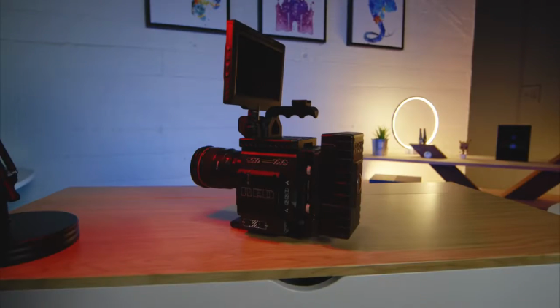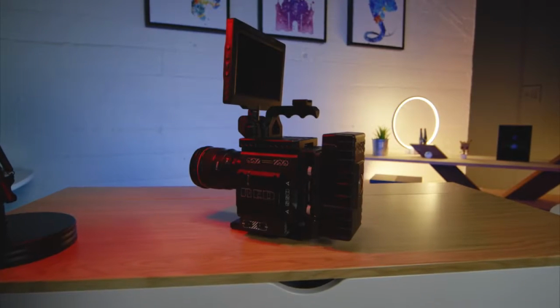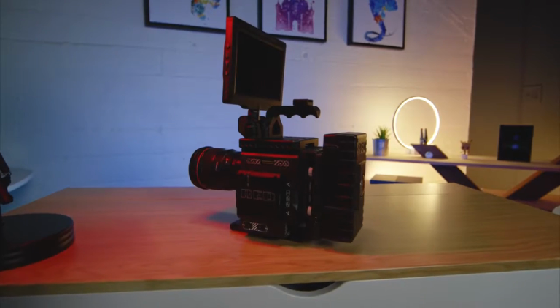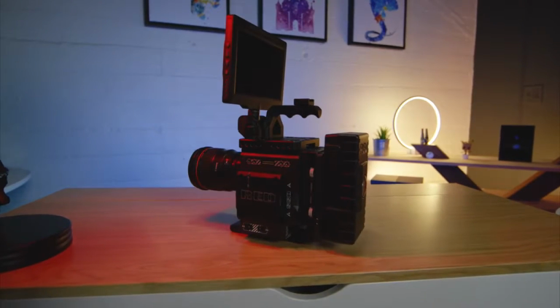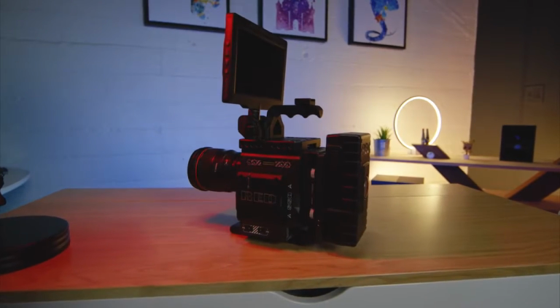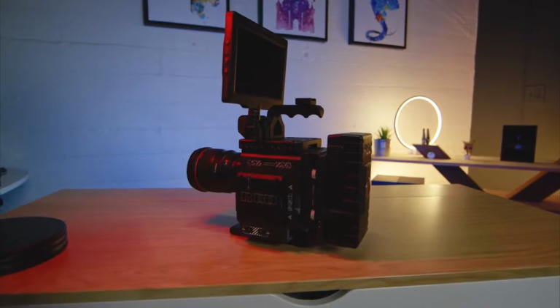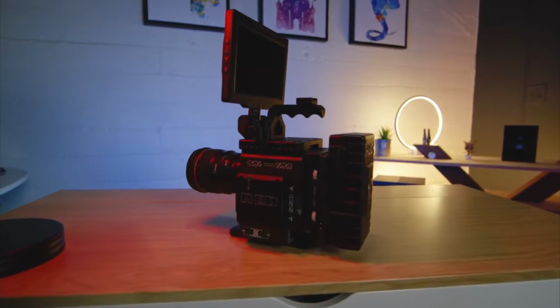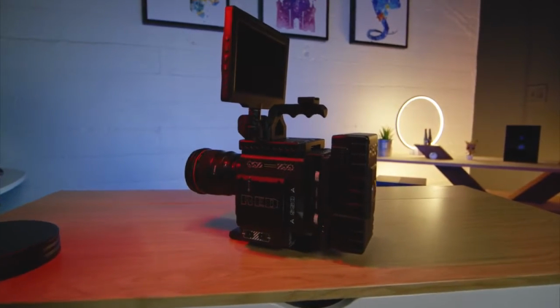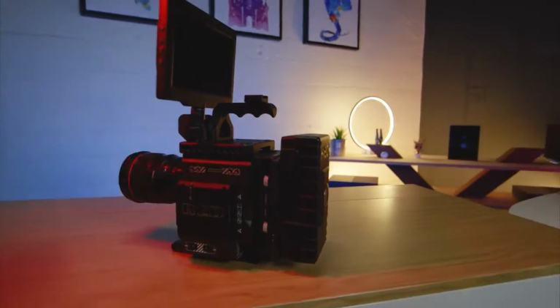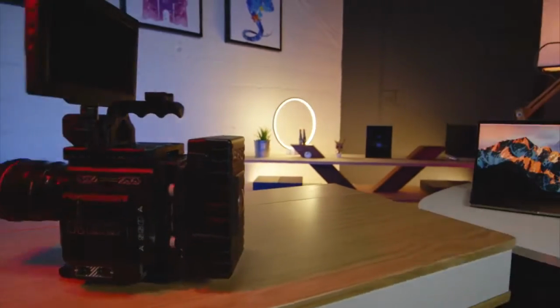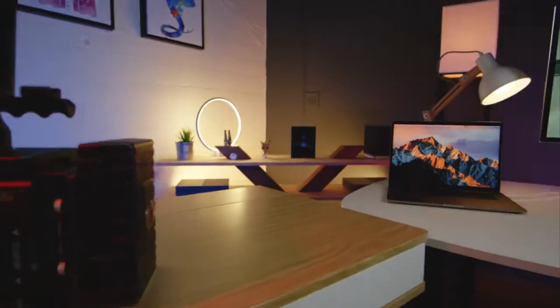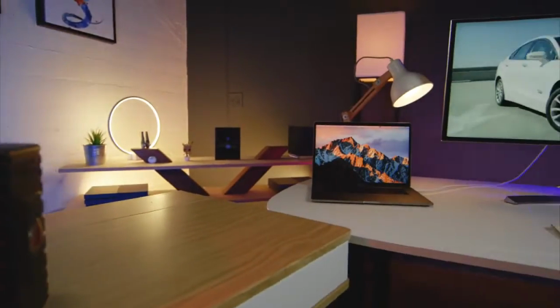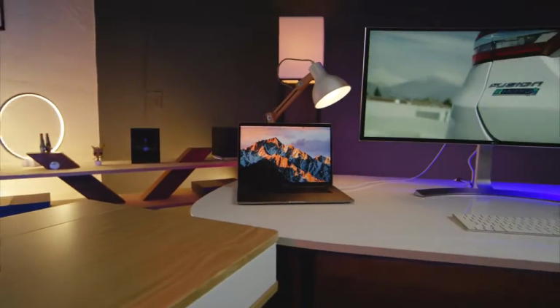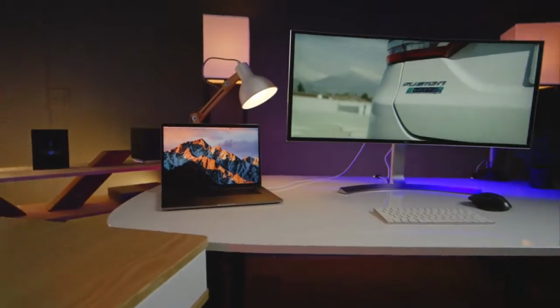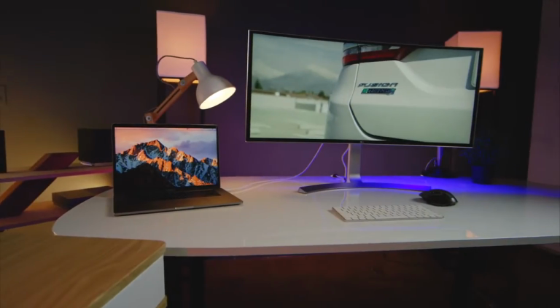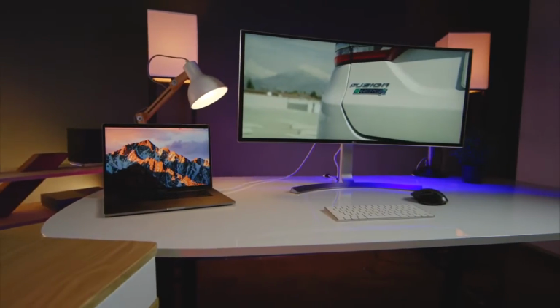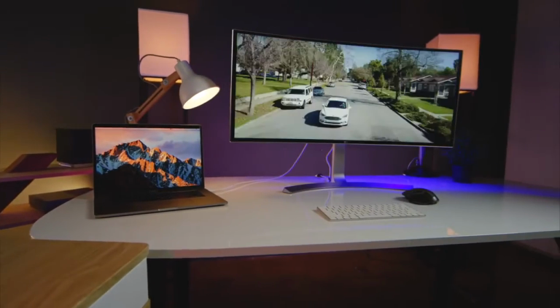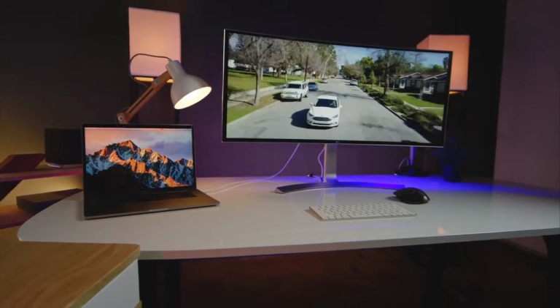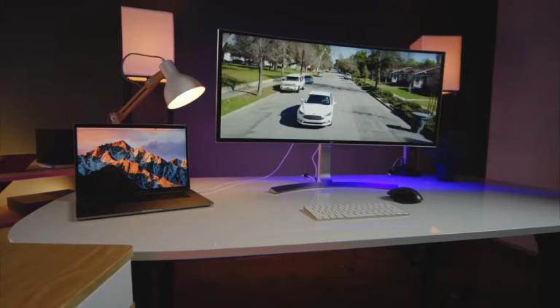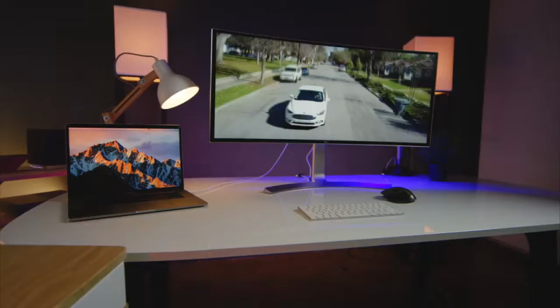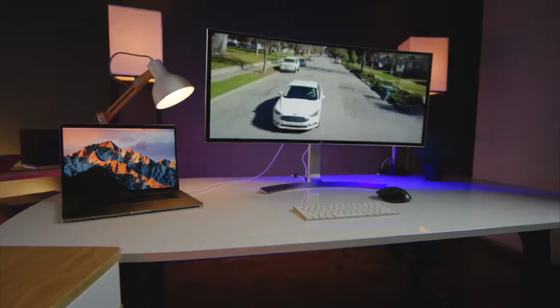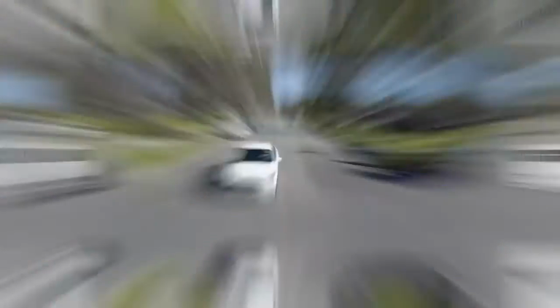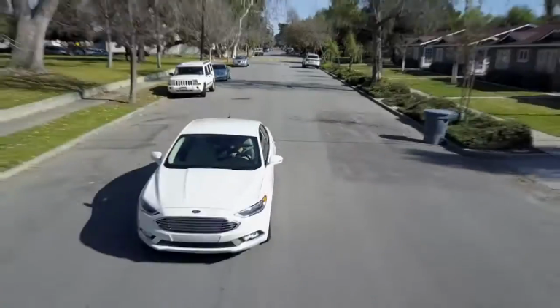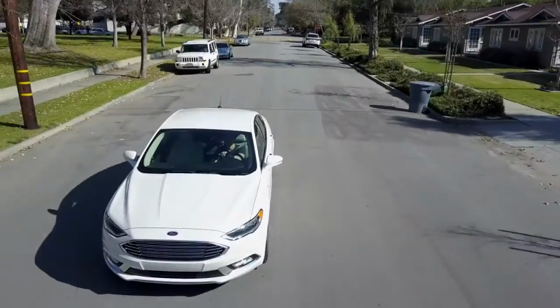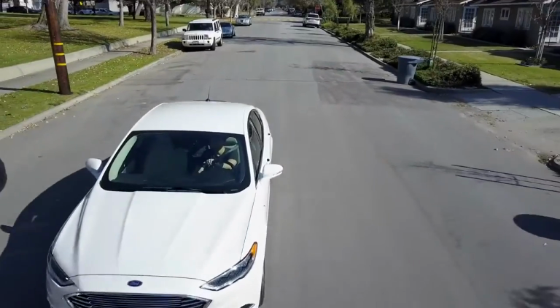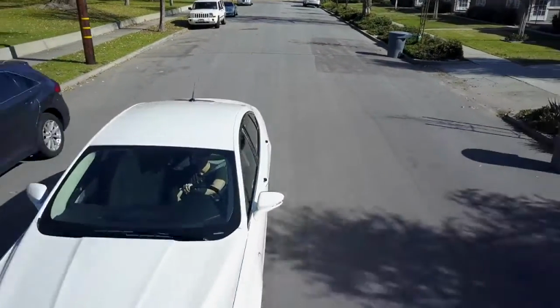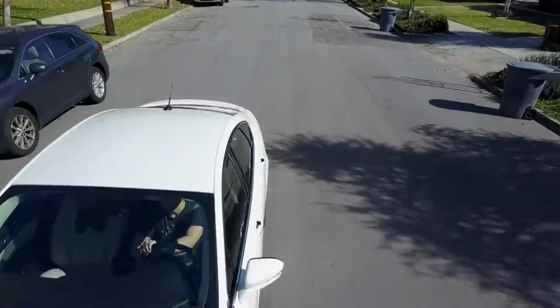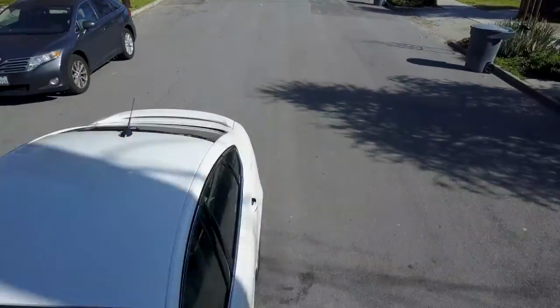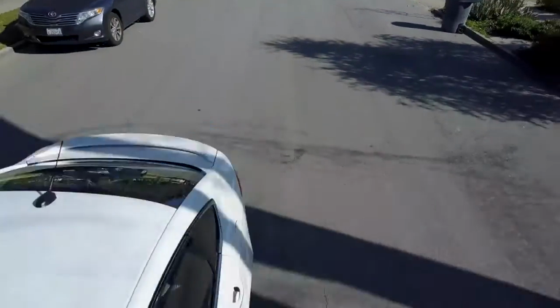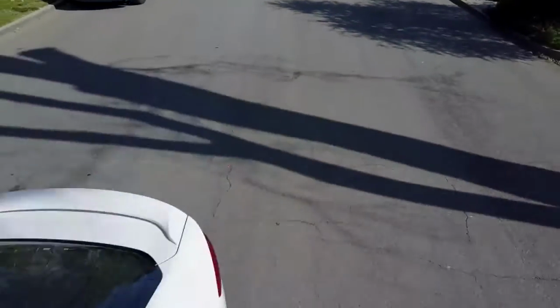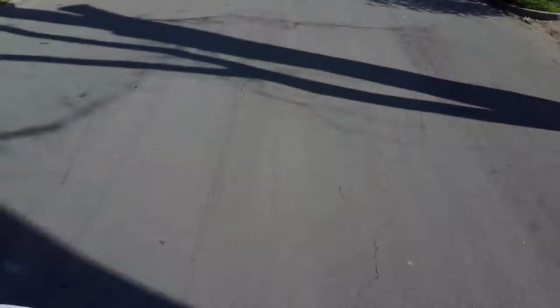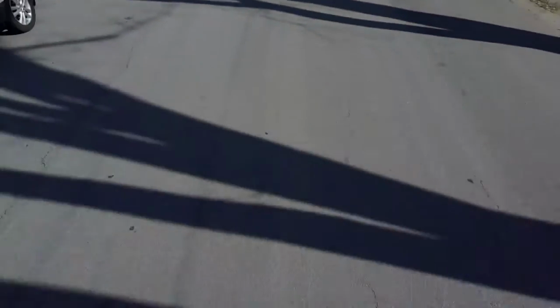From a carbon fiber 8K camera to a 38-inch ultrawide display to the latest car tech from Ford, this is the coolest tech on the planet.